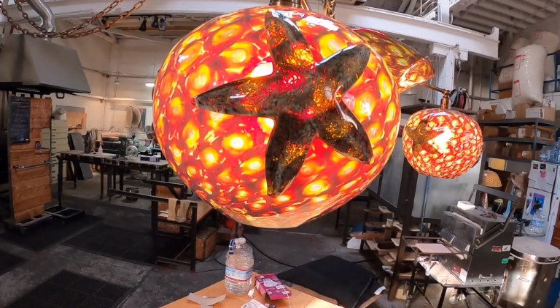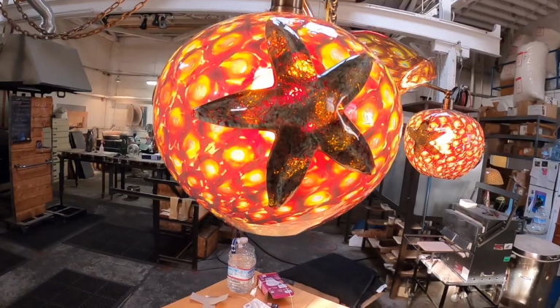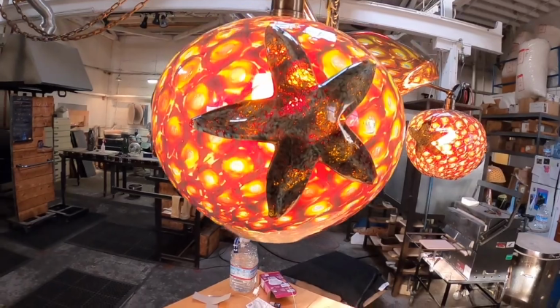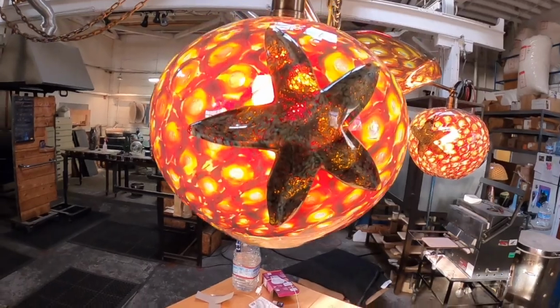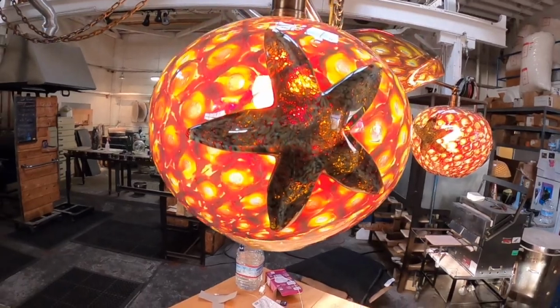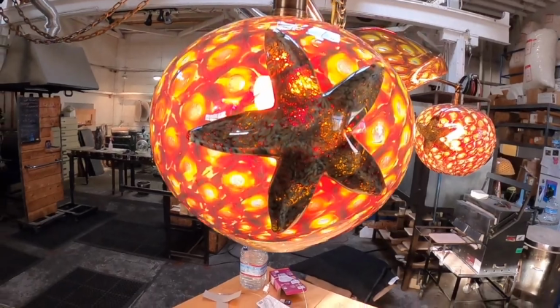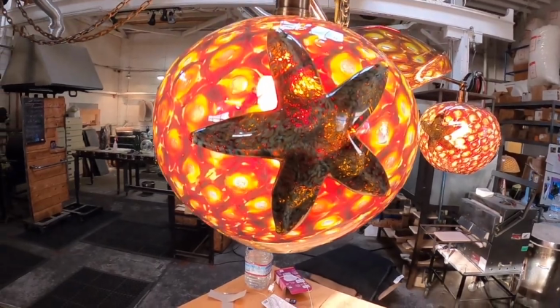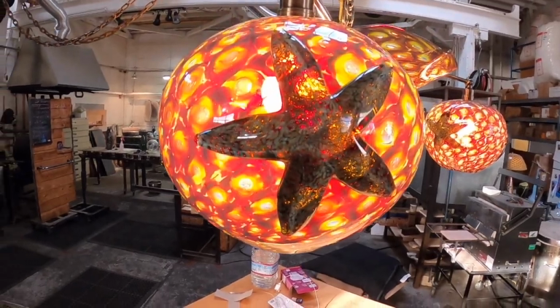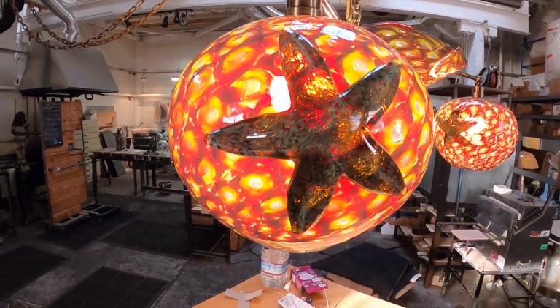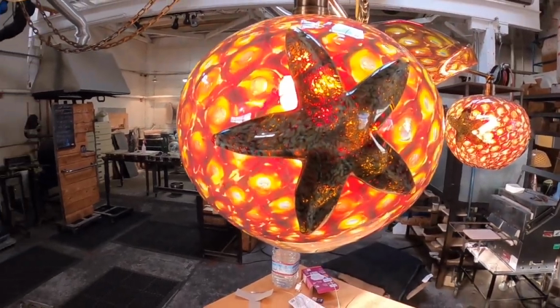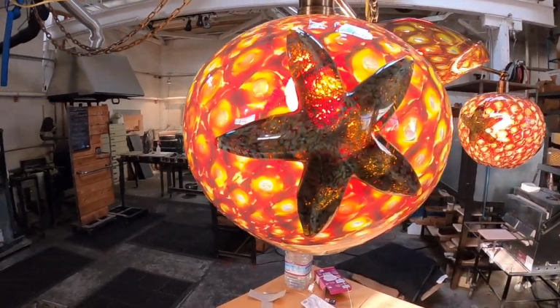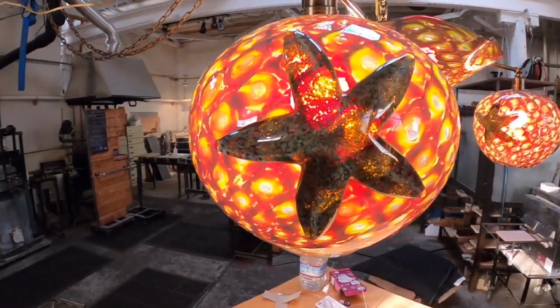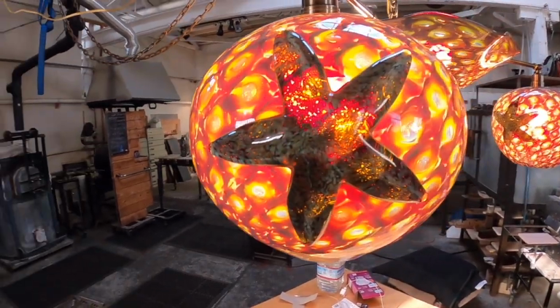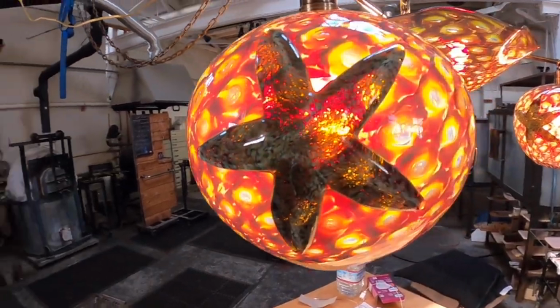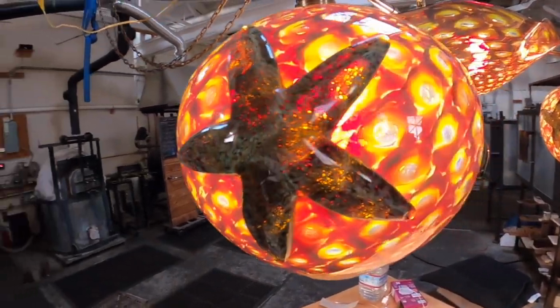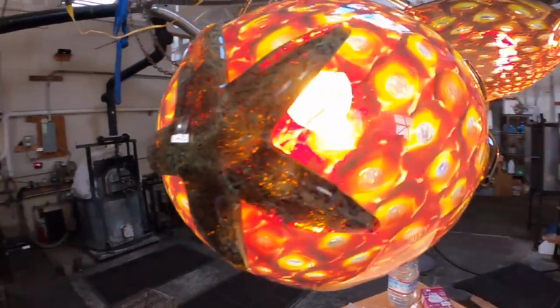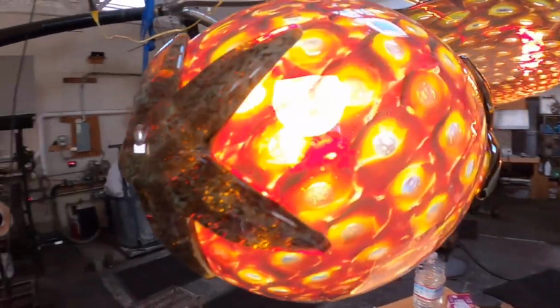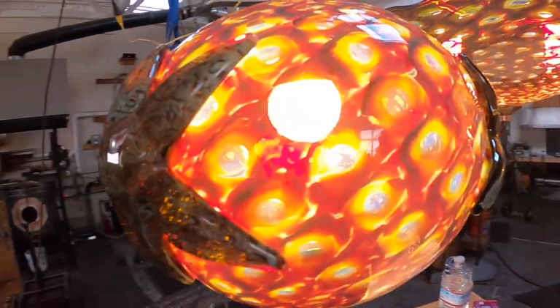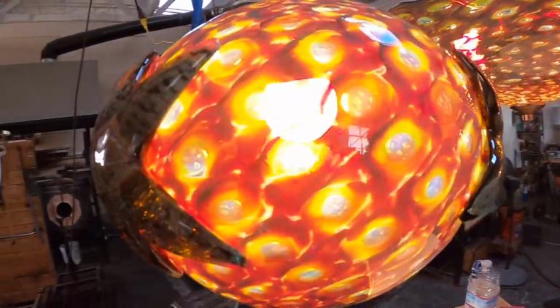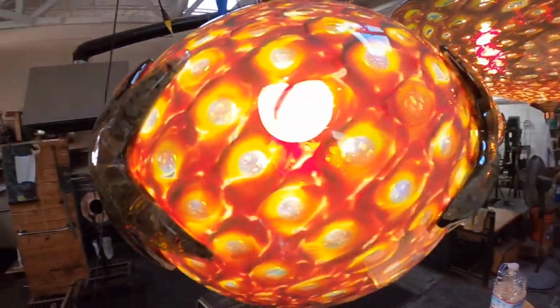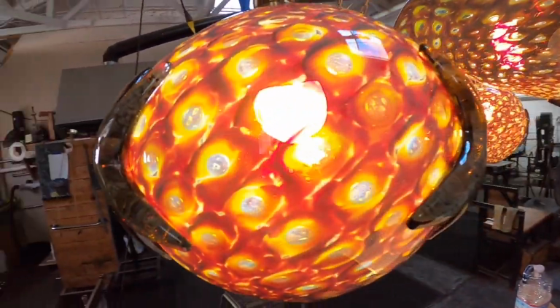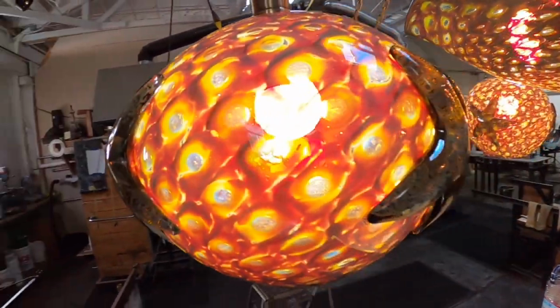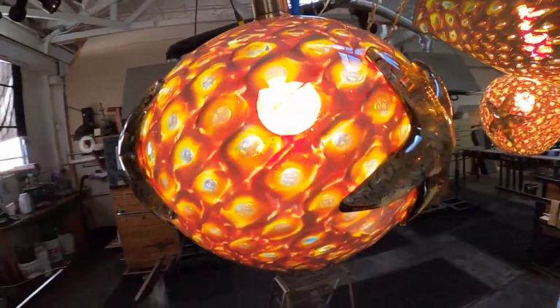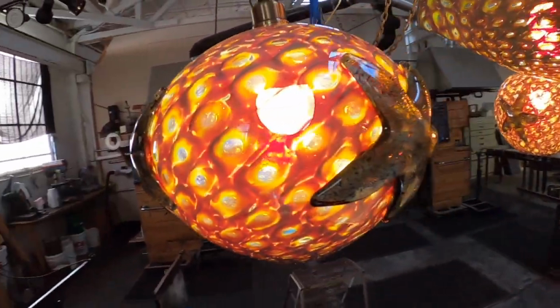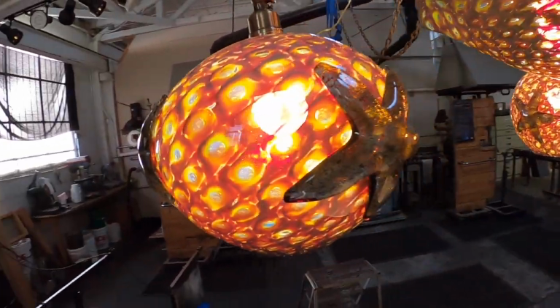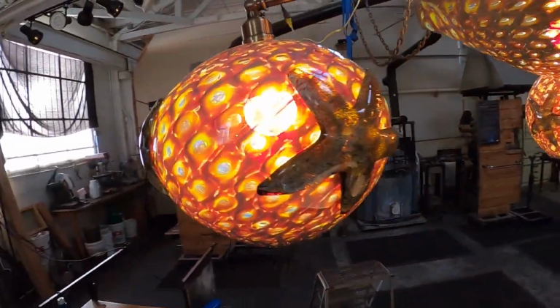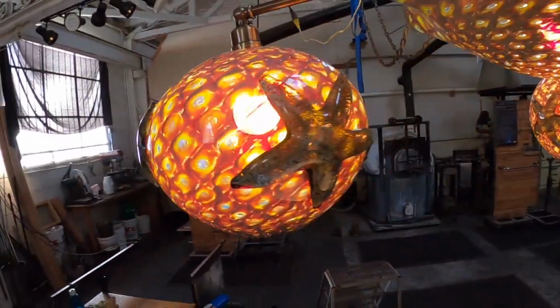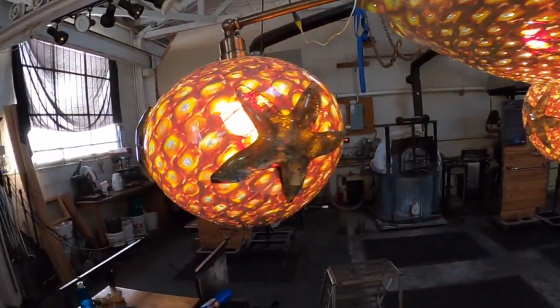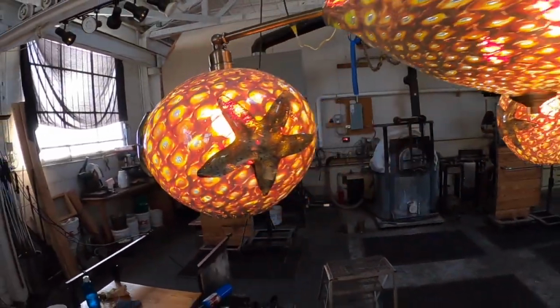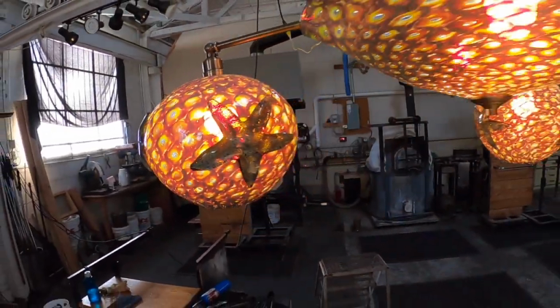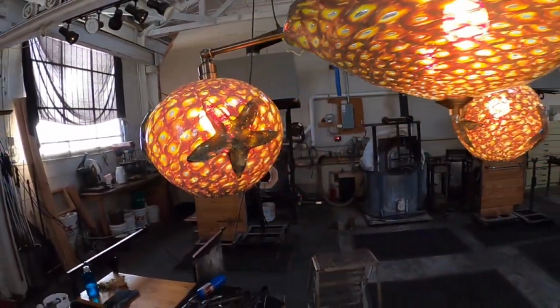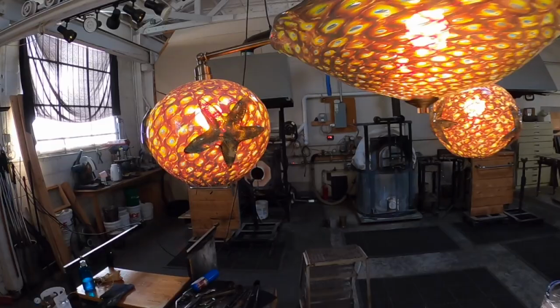Next week I will be showing you how I assembled, patinaed, and wired the fixture.